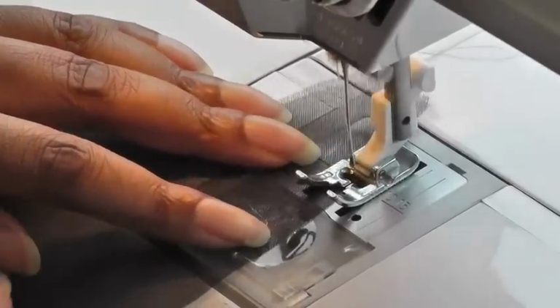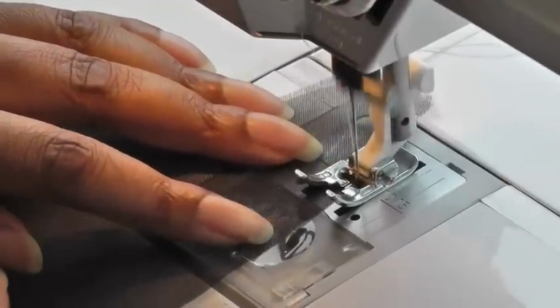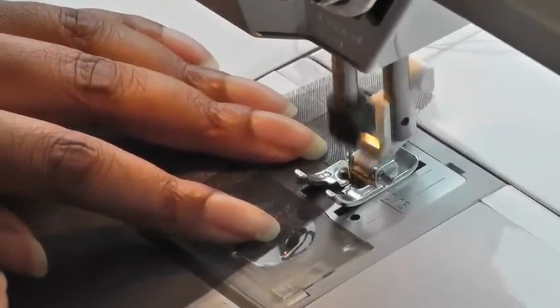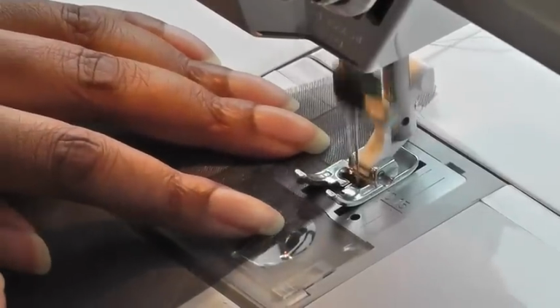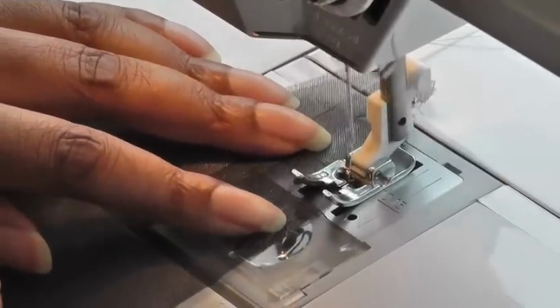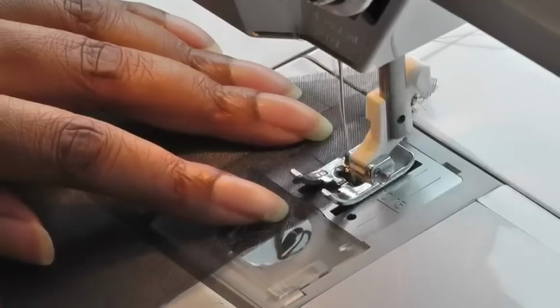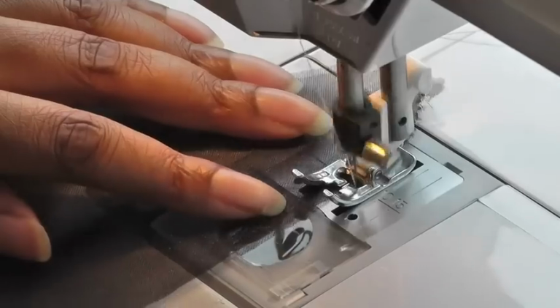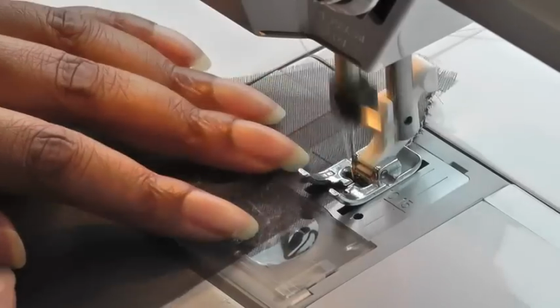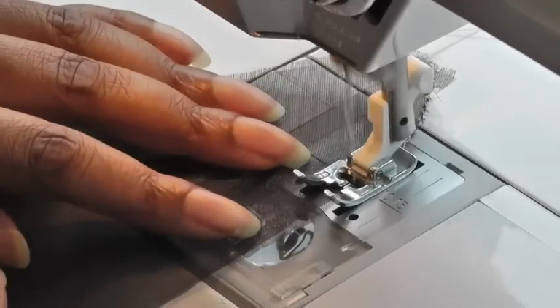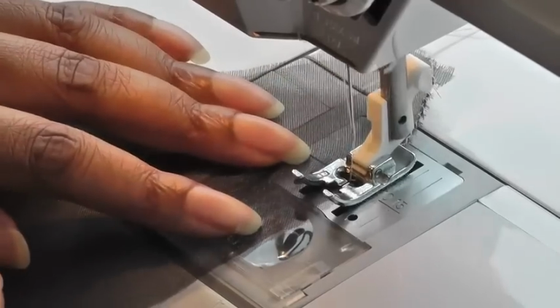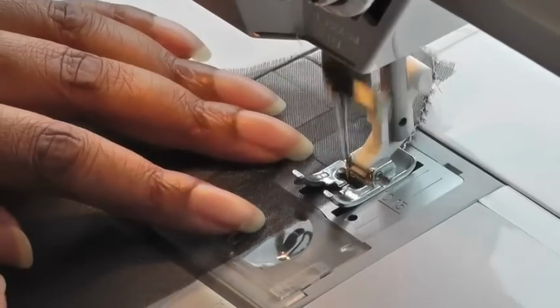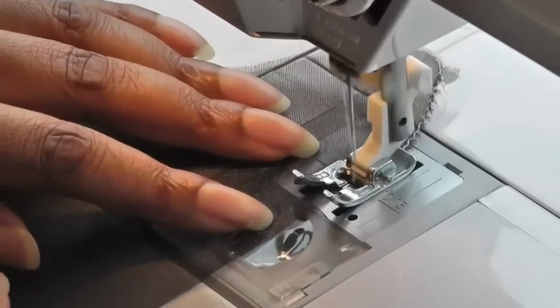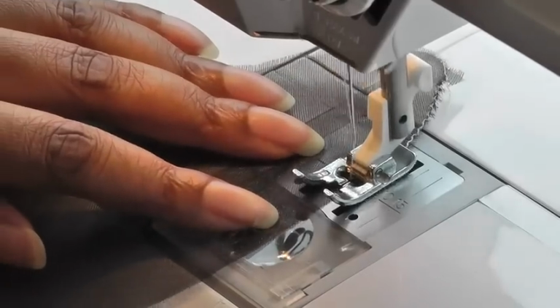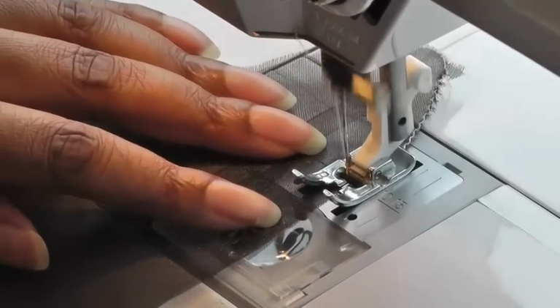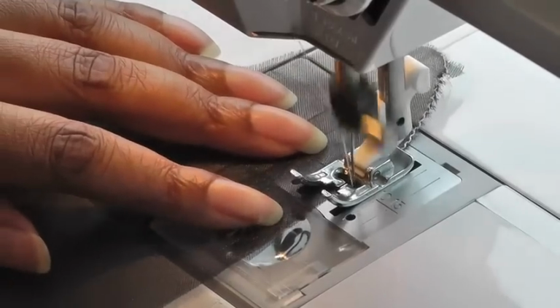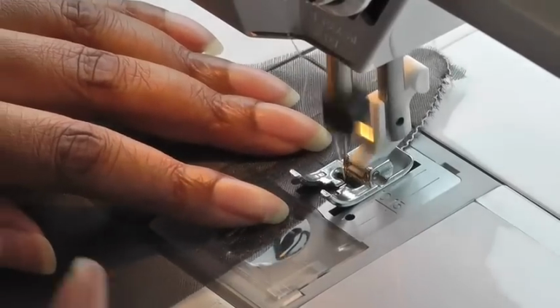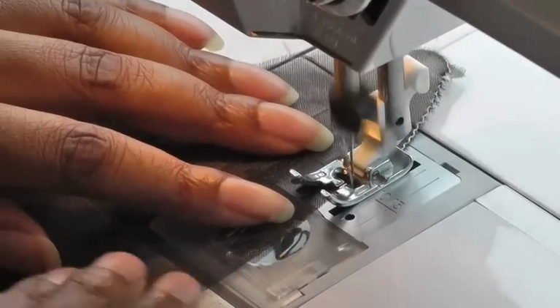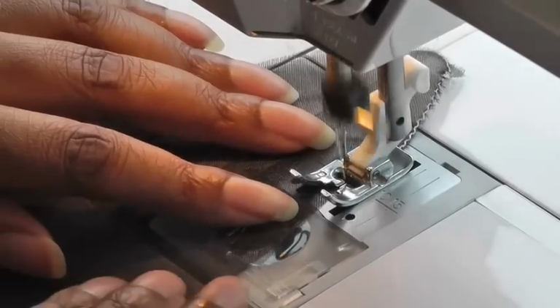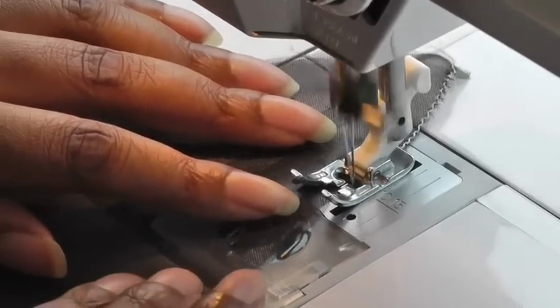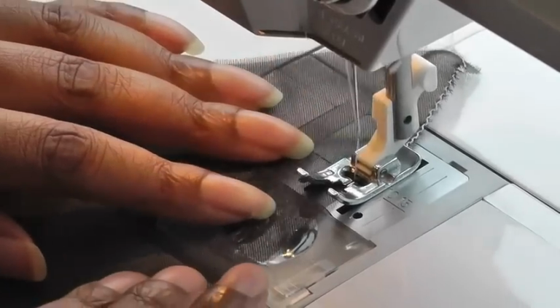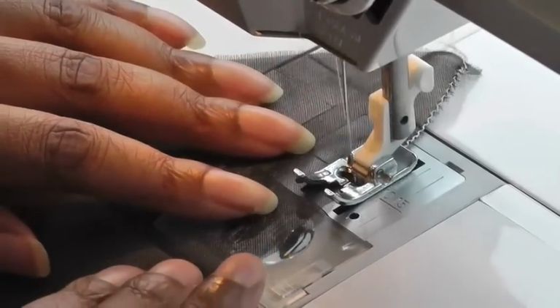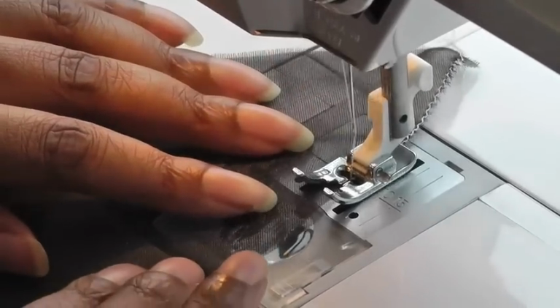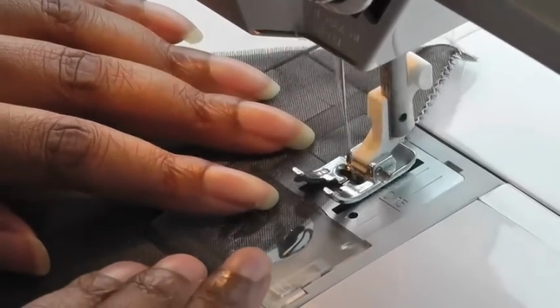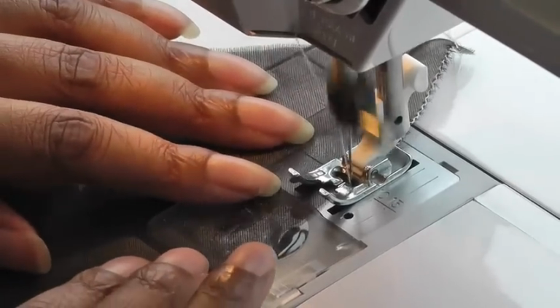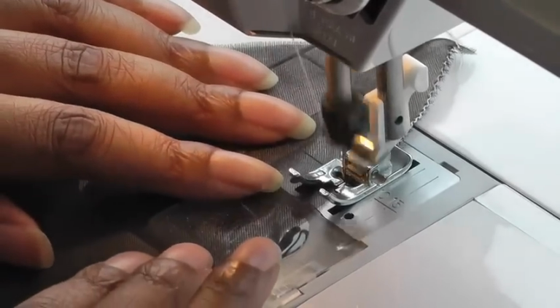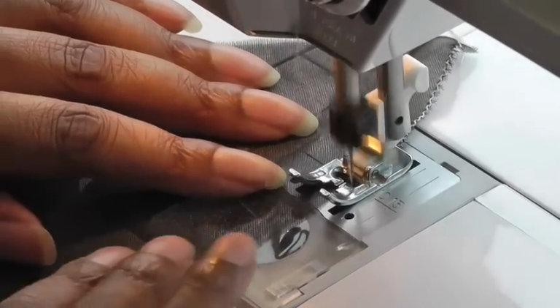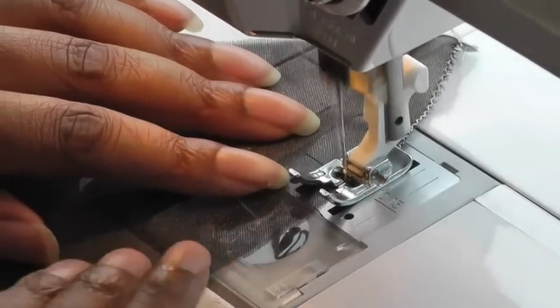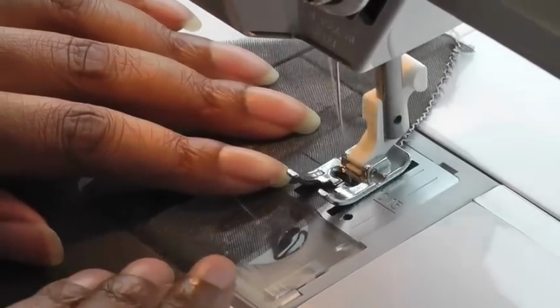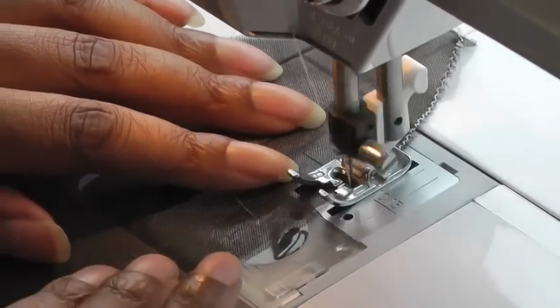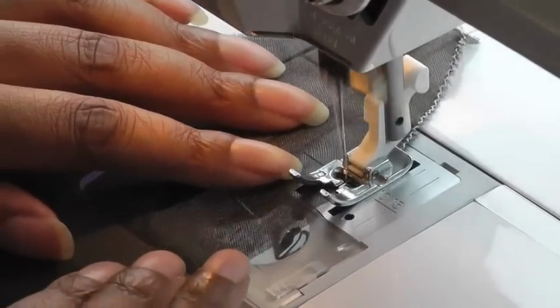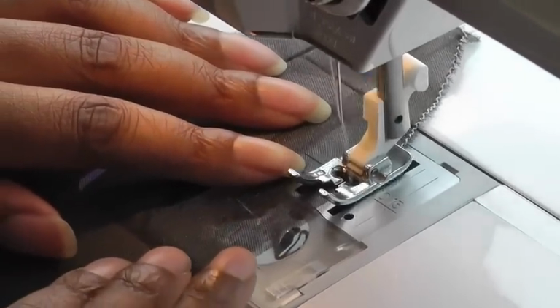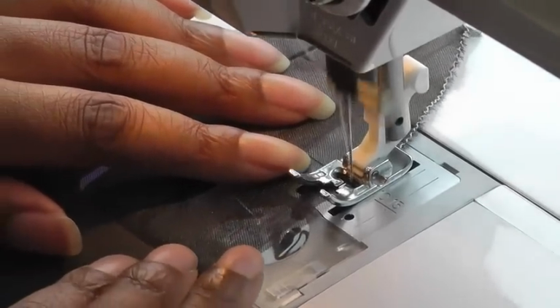Now just guide it through. Don't pull on the fabric — remember this is cut on the bias so you don't want to be stretching — just guide it through.